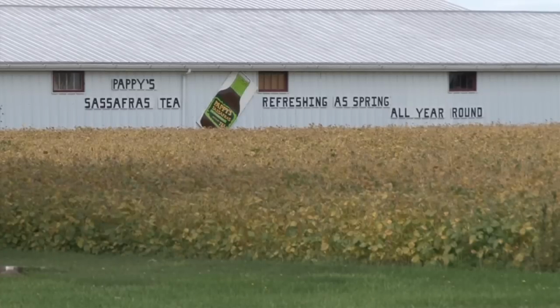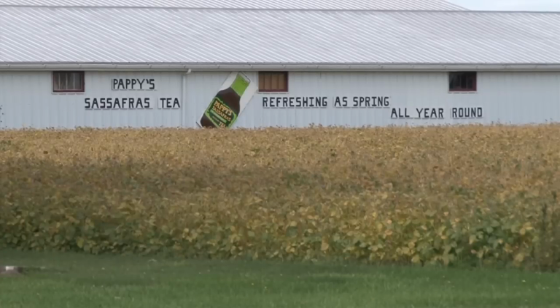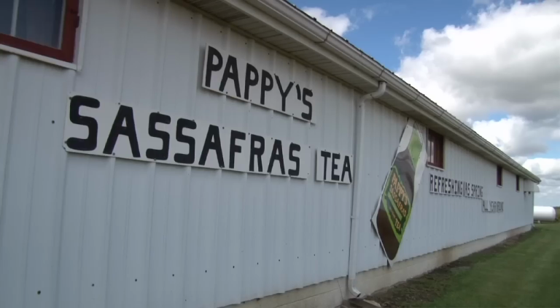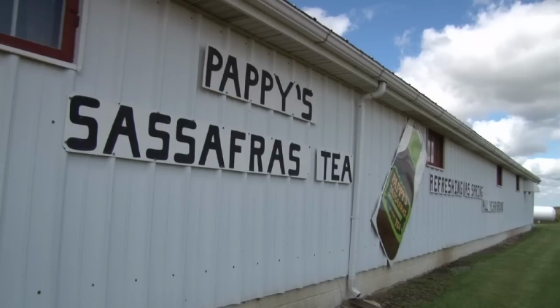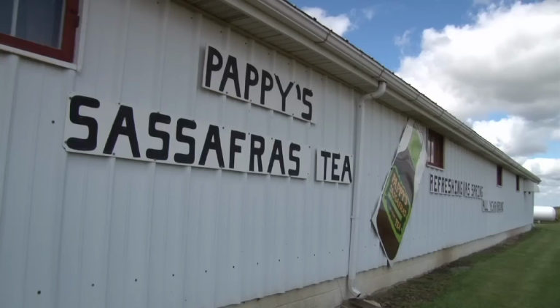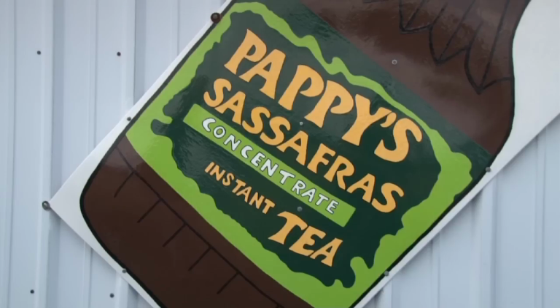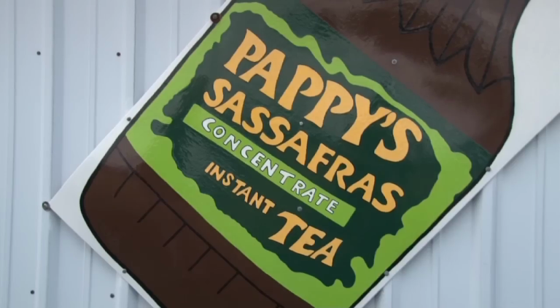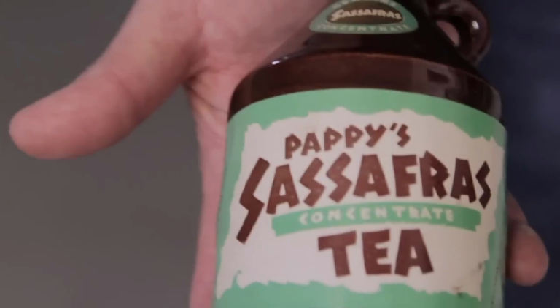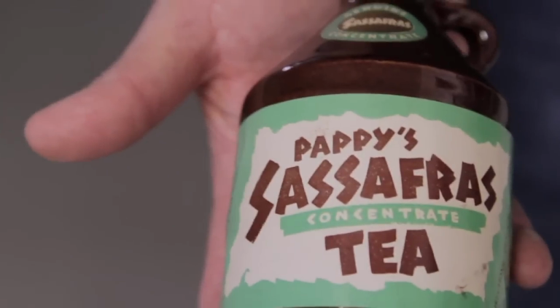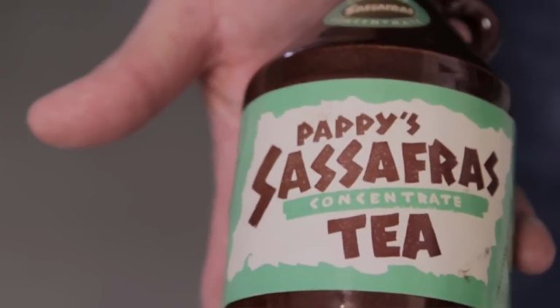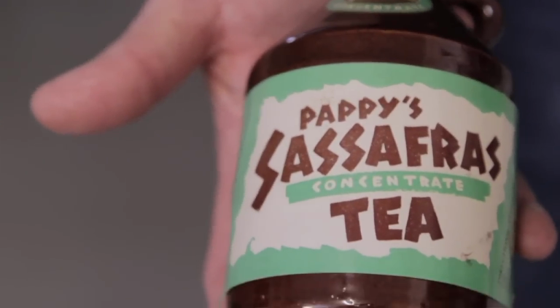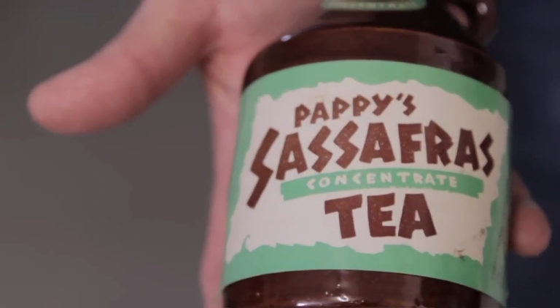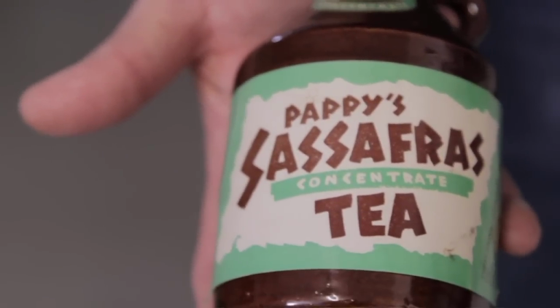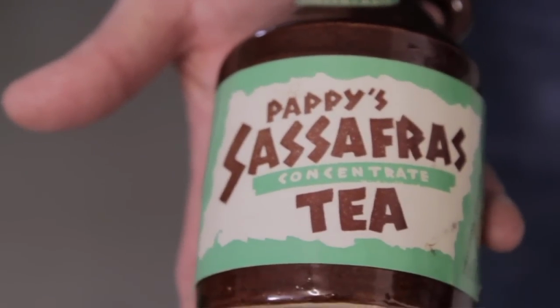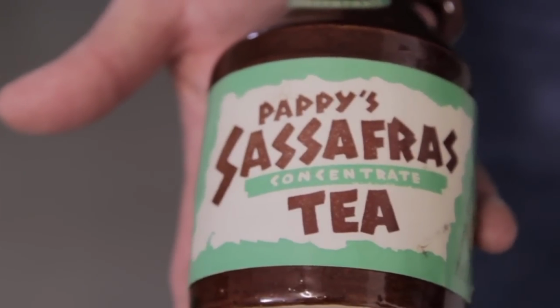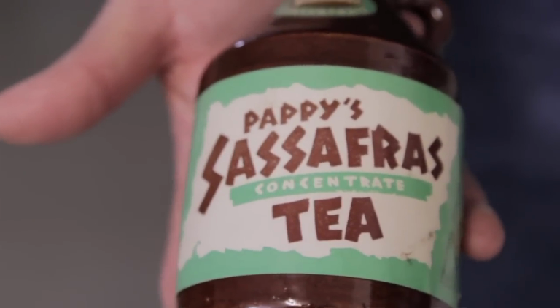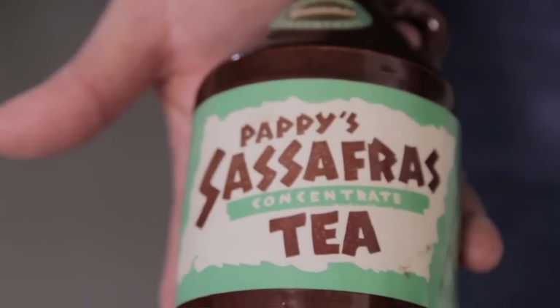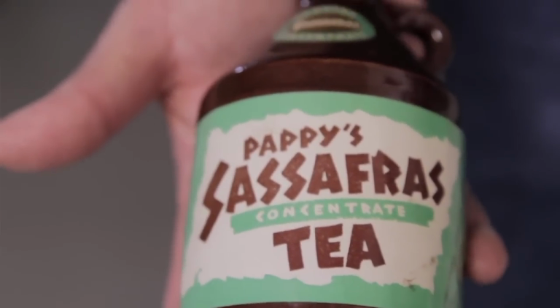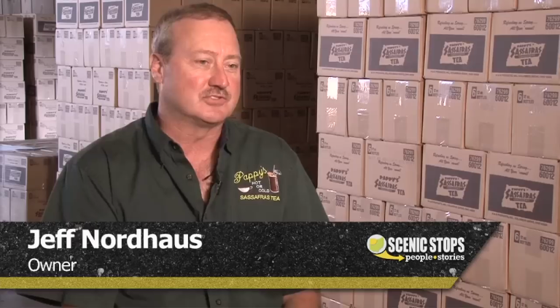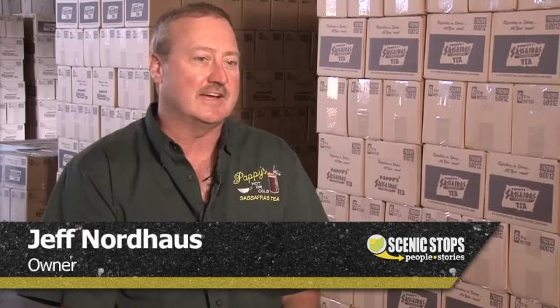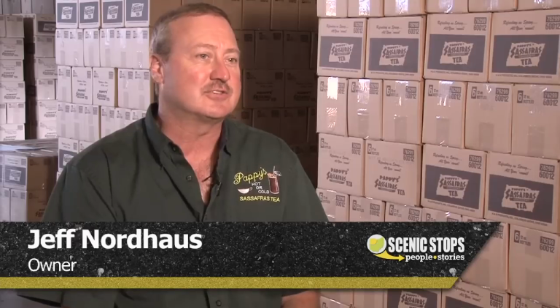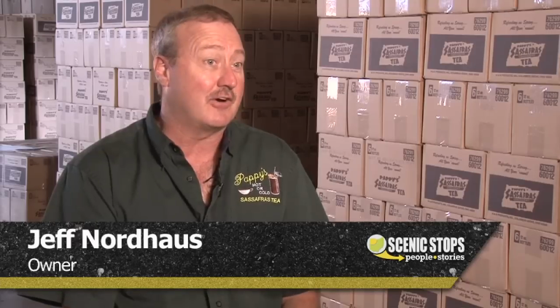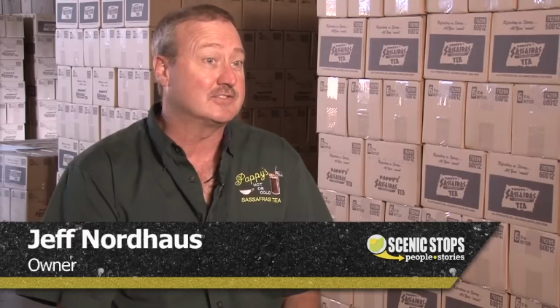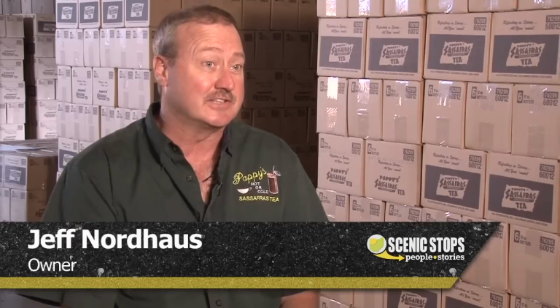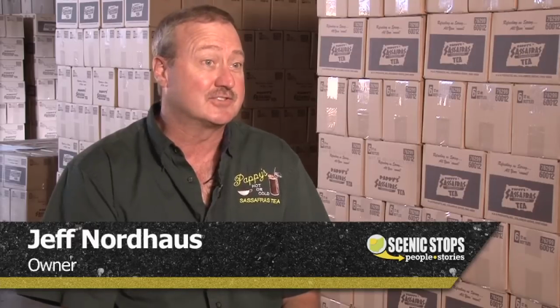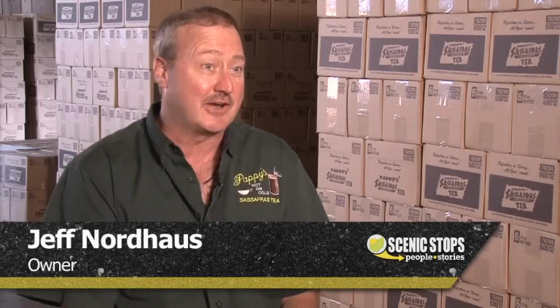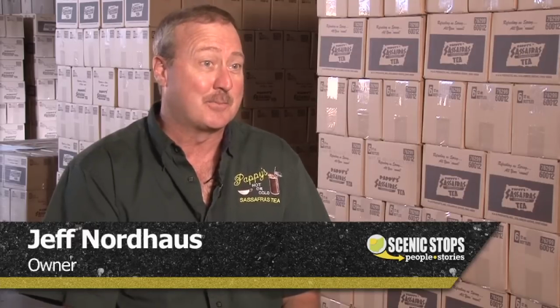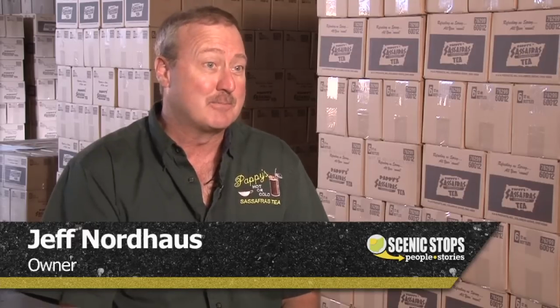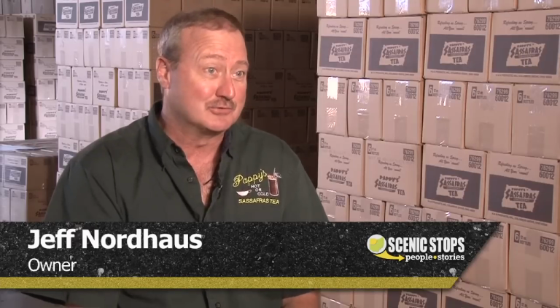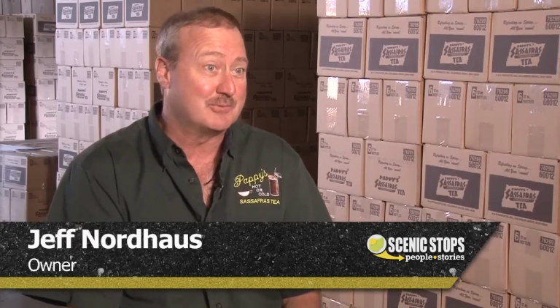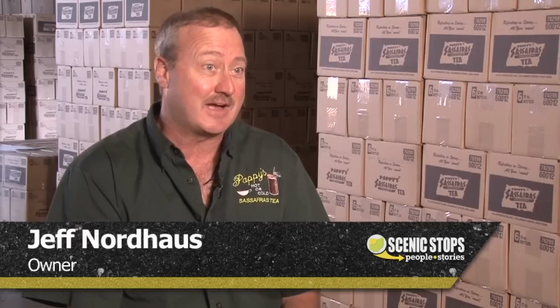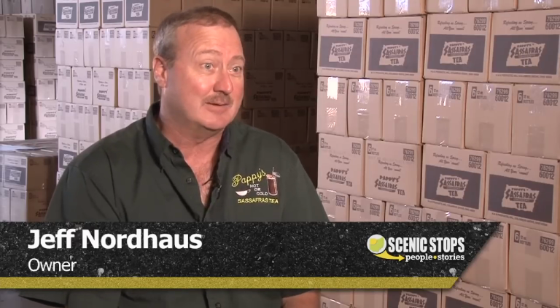Saff, saff, saff, sassafras. I think the word sassafras can scare people sometimes.